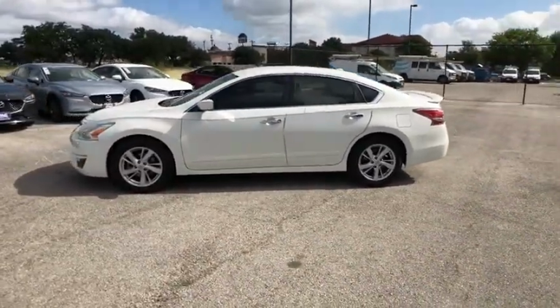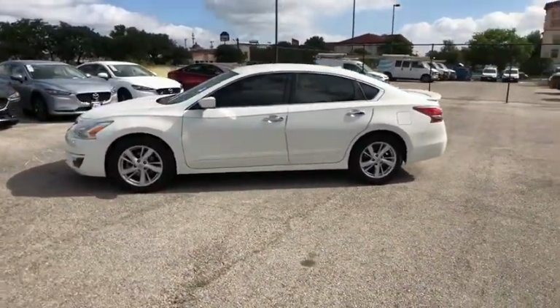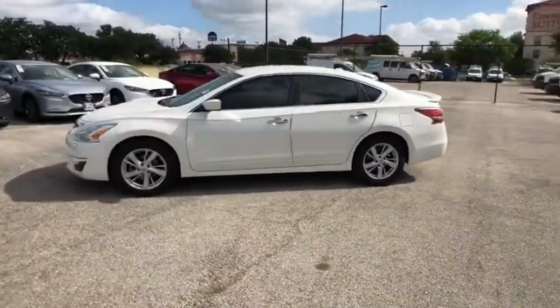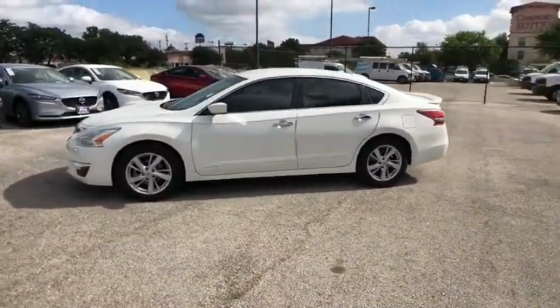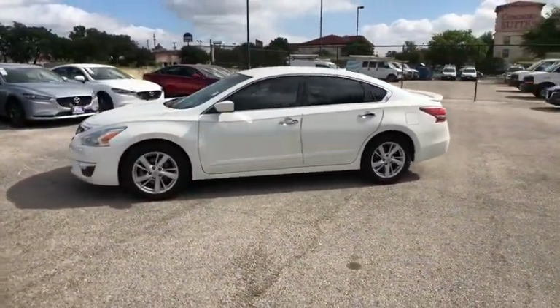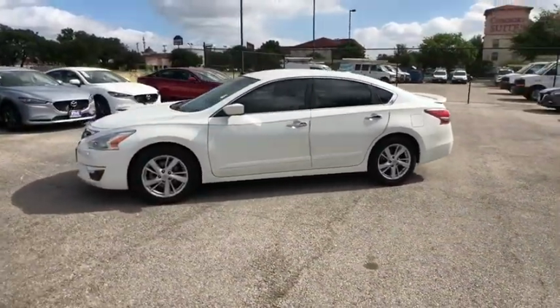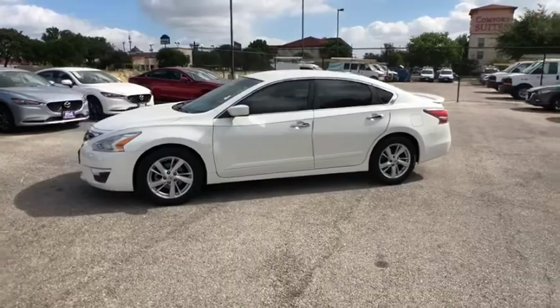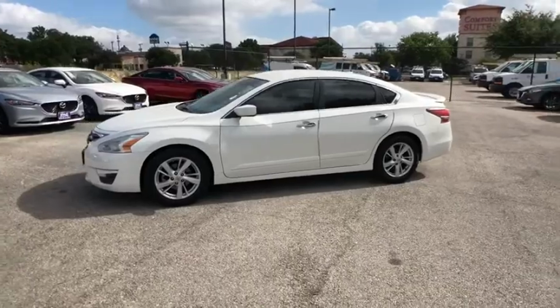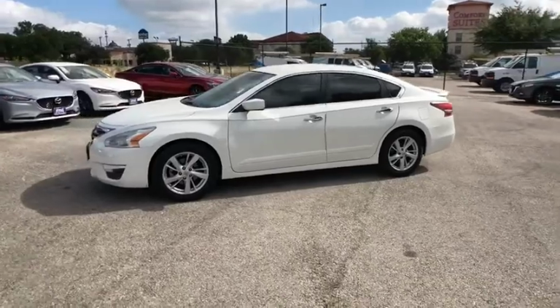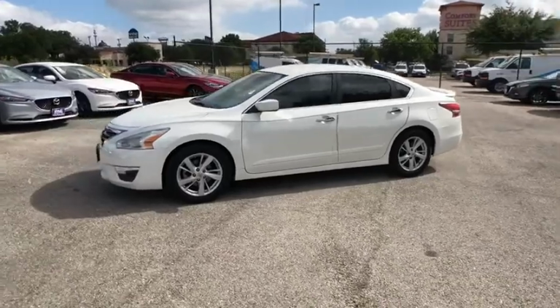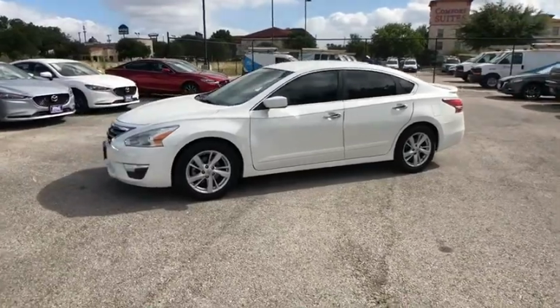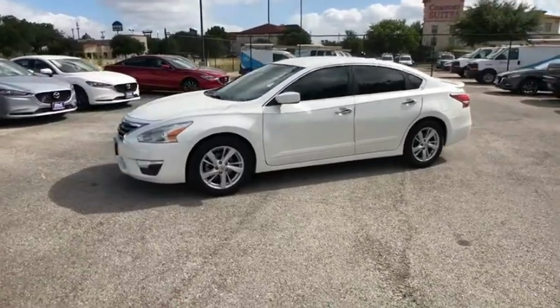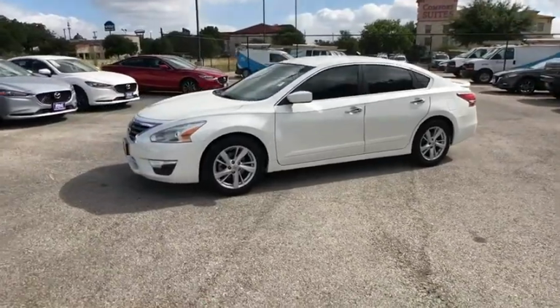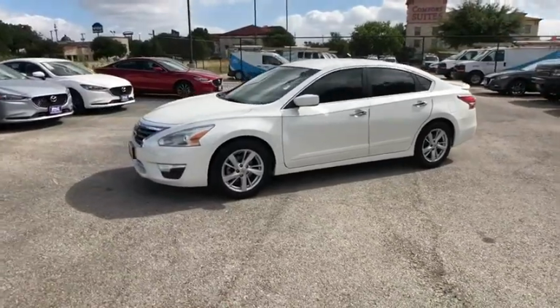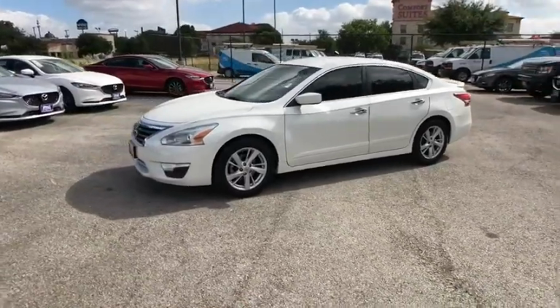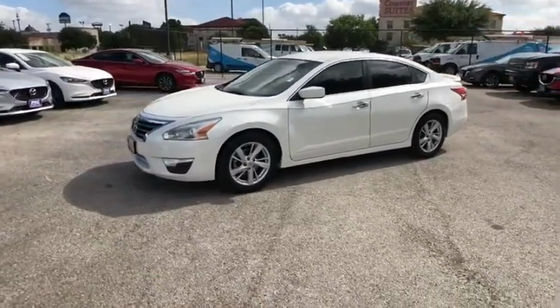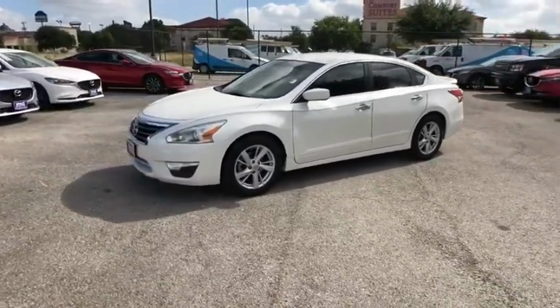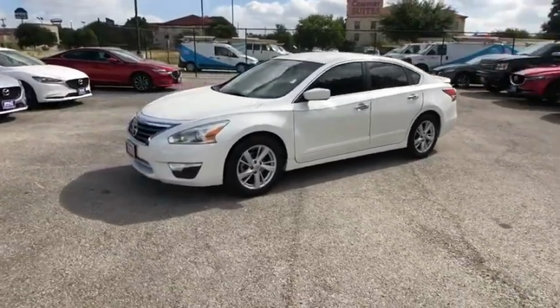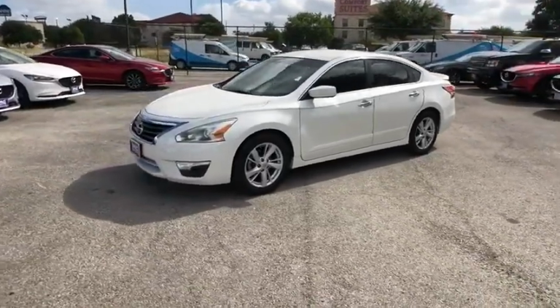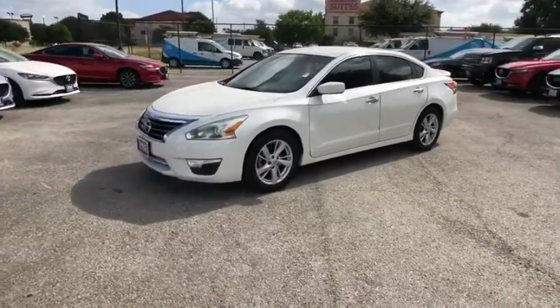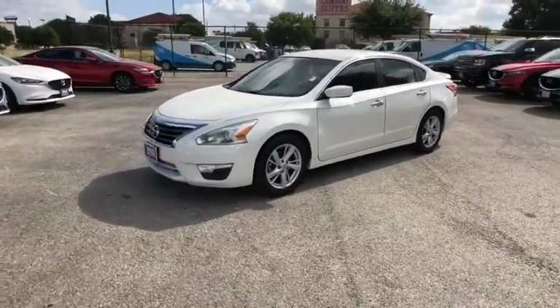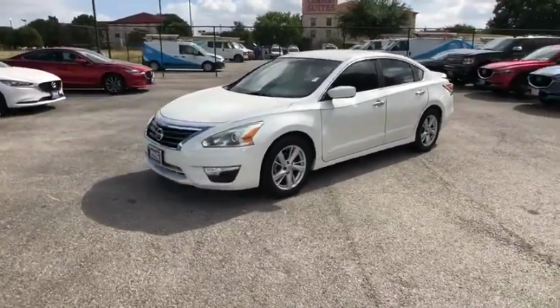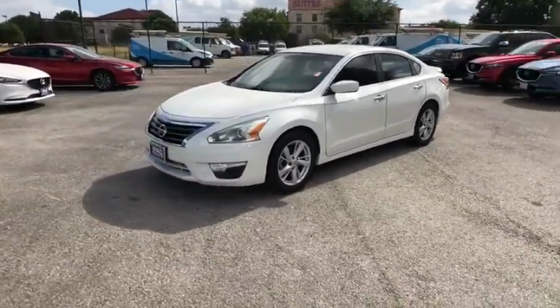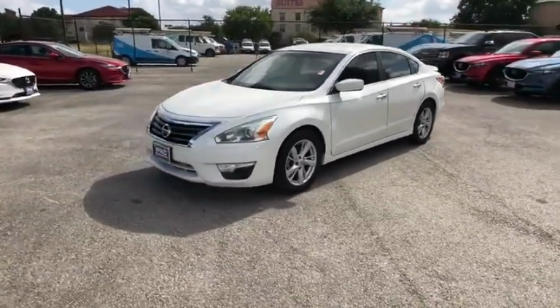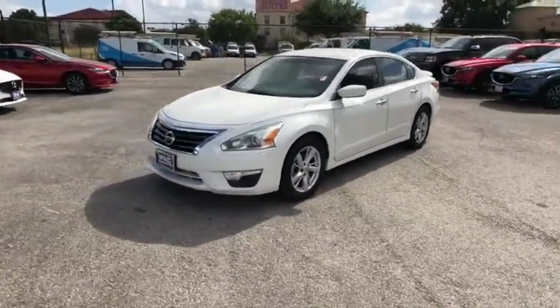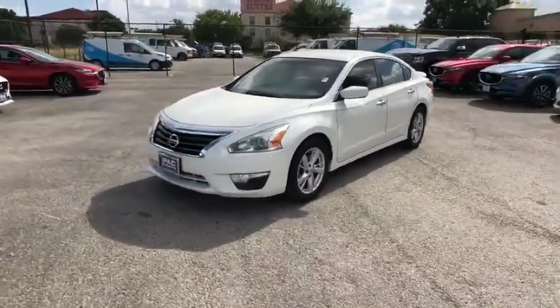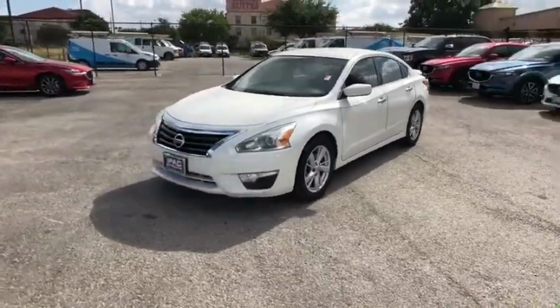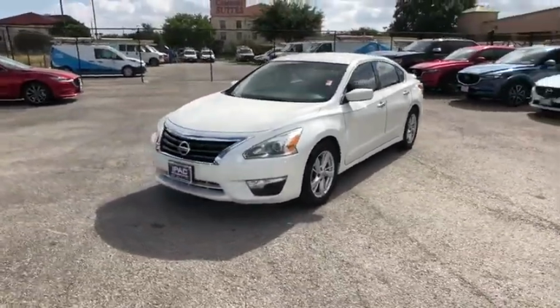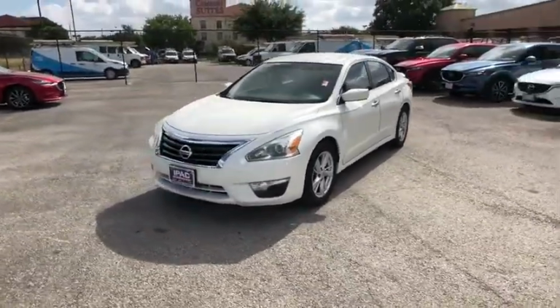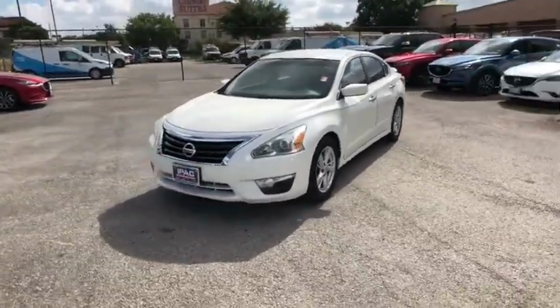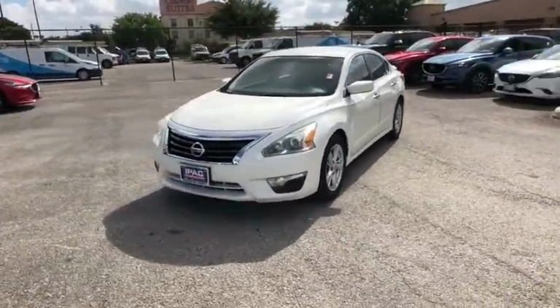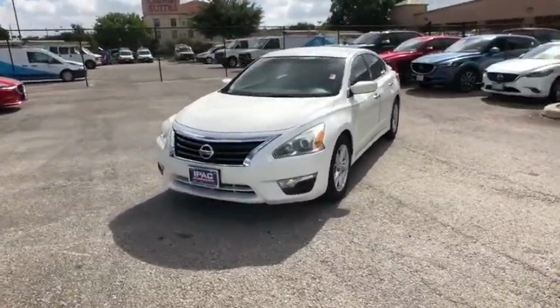This vehicle has less than 70,000 miles. Your new ride is just a phone call away.